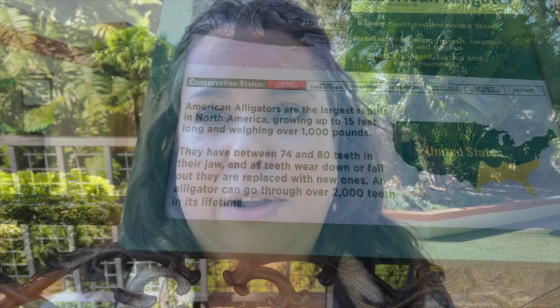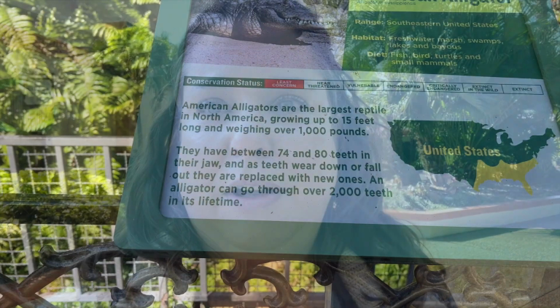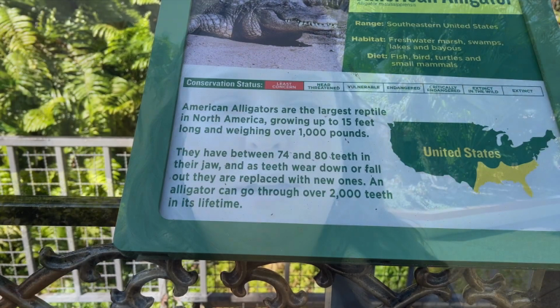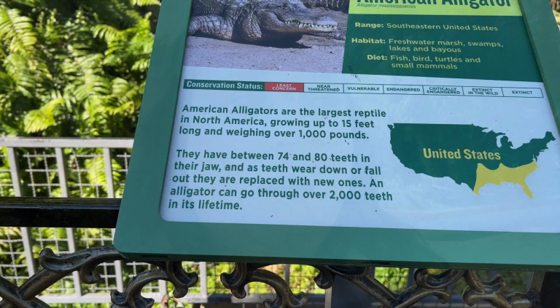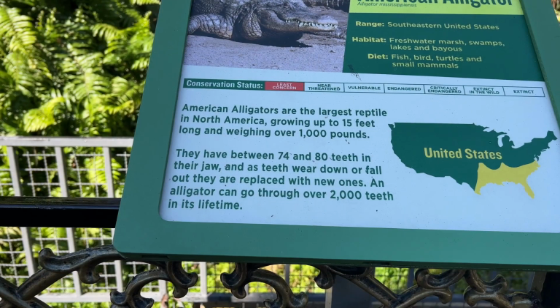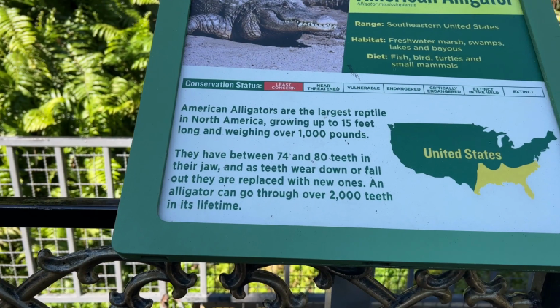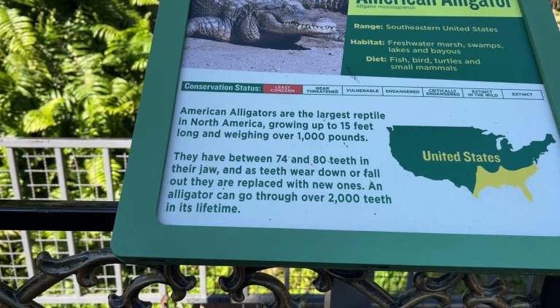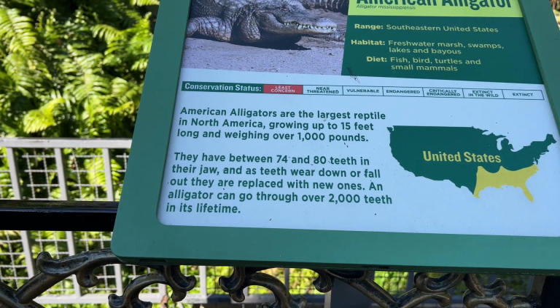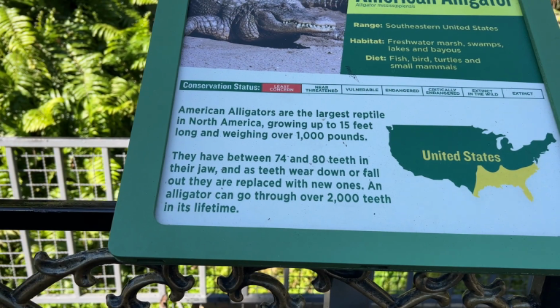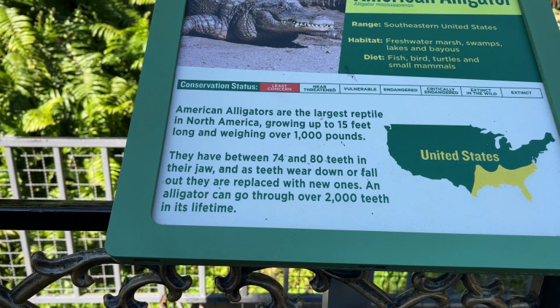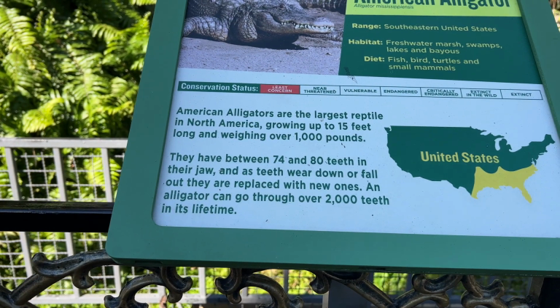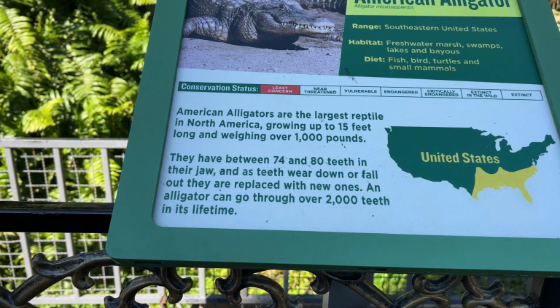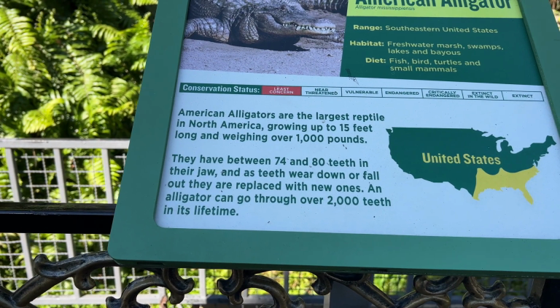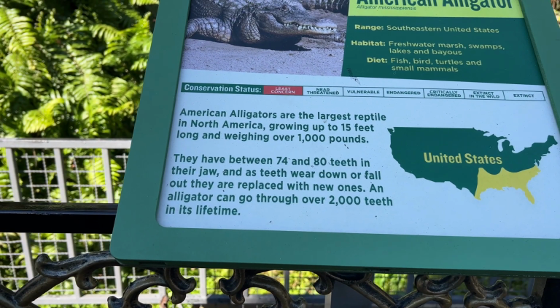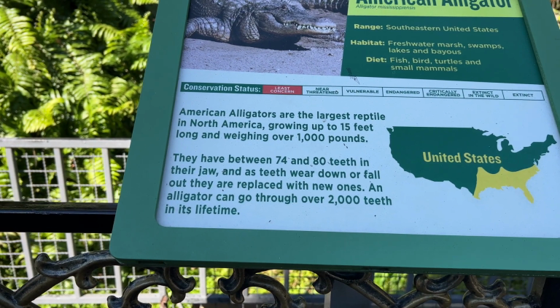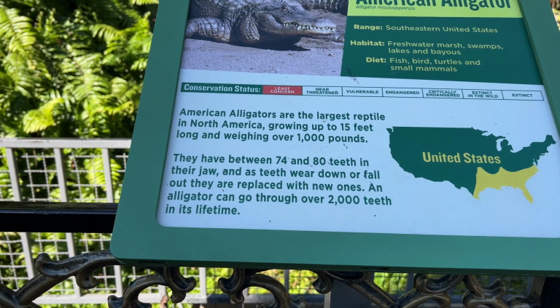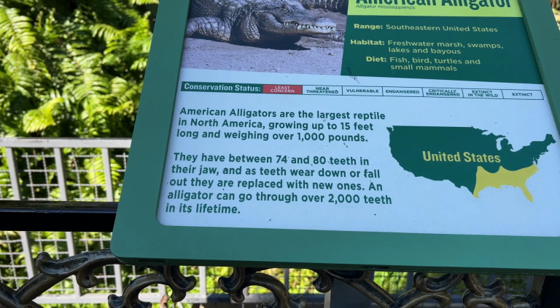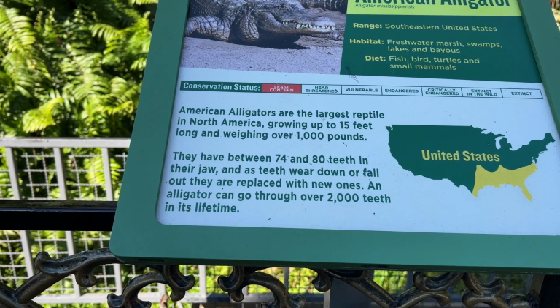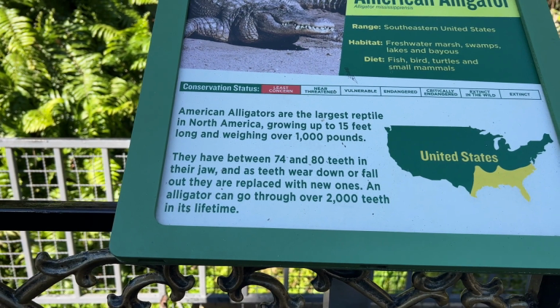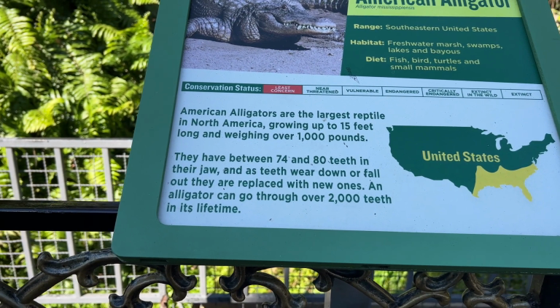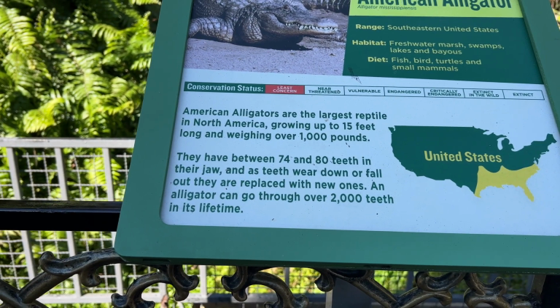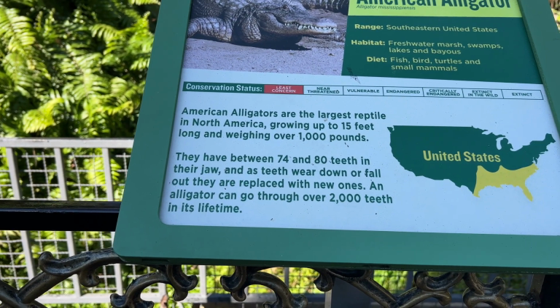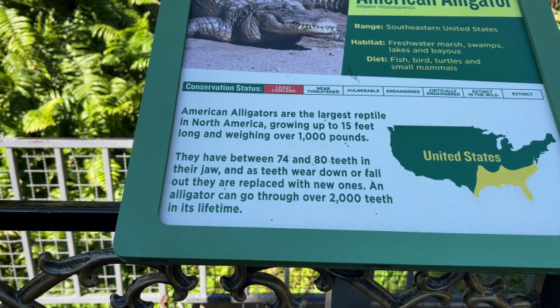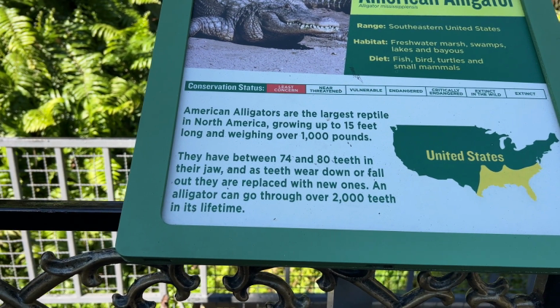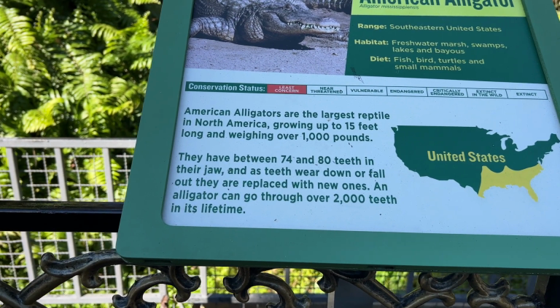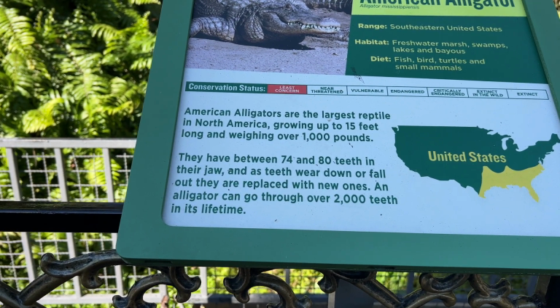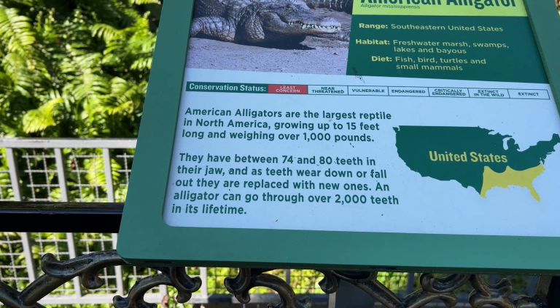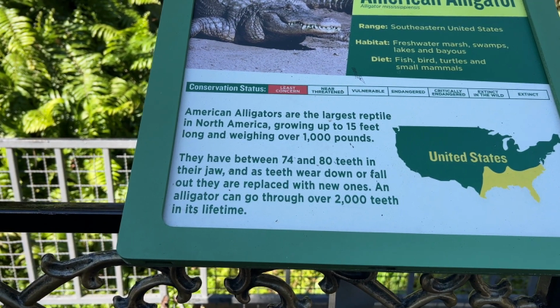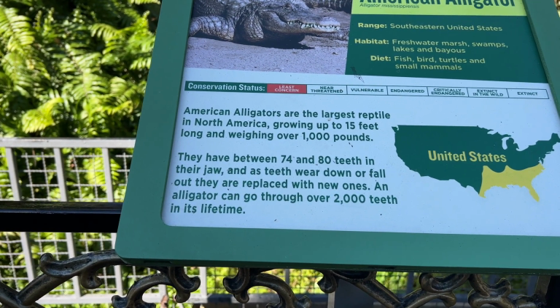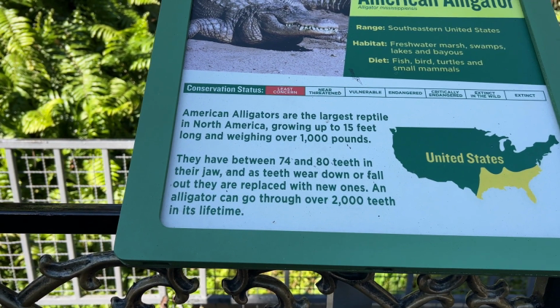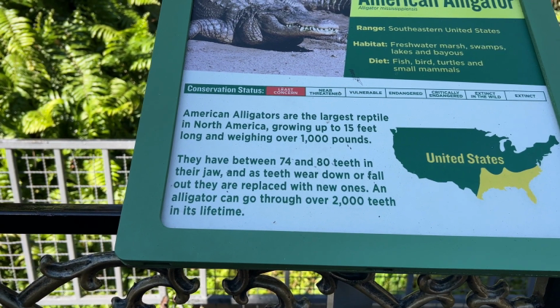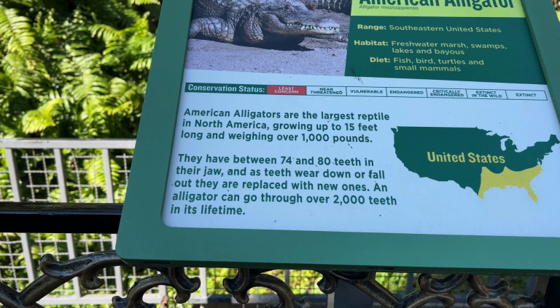The largest reptile in North America, growing up to 15 feet long and a thousand pounds.